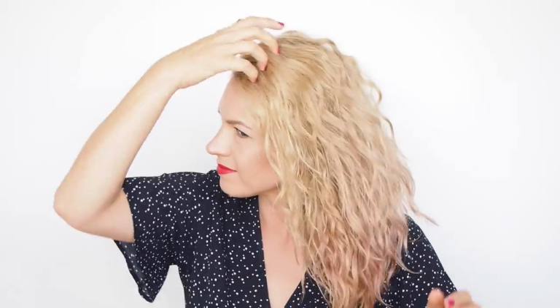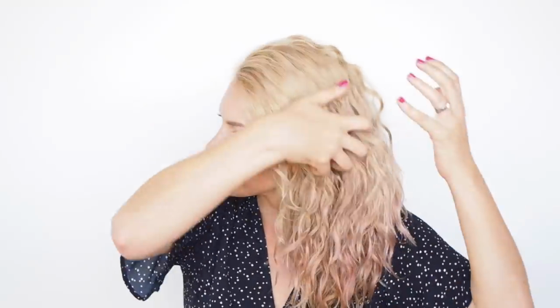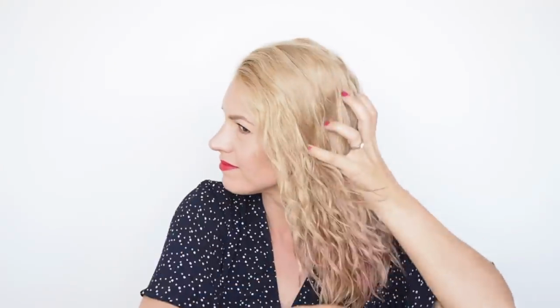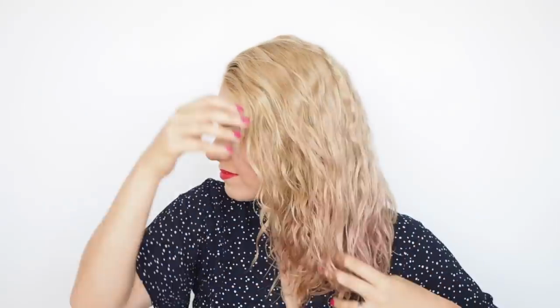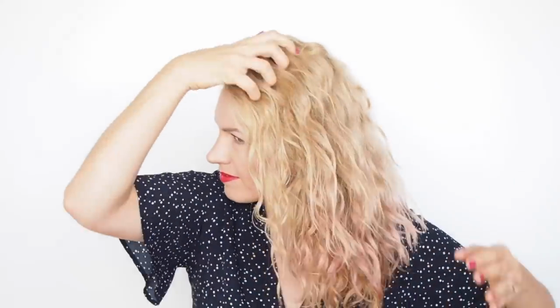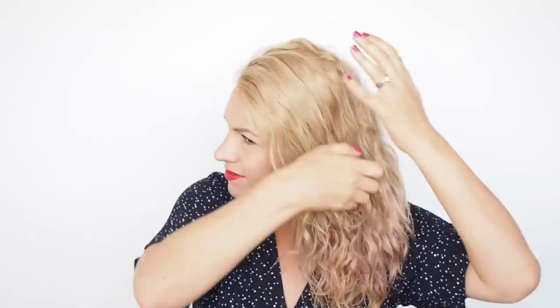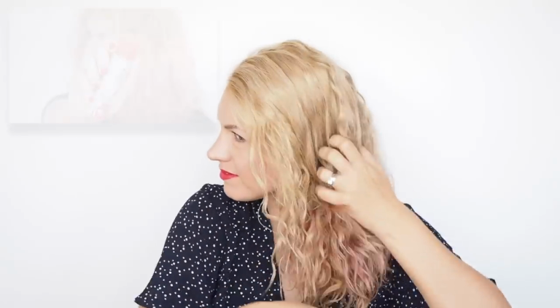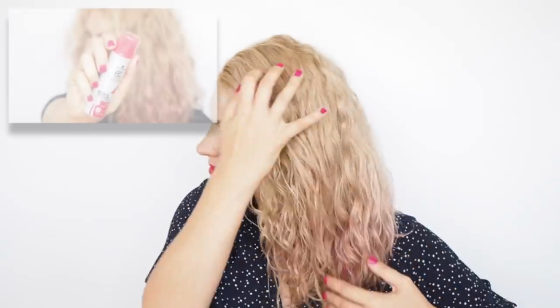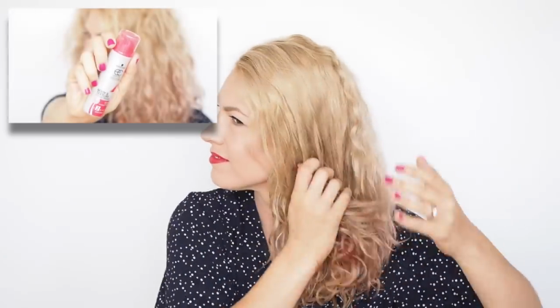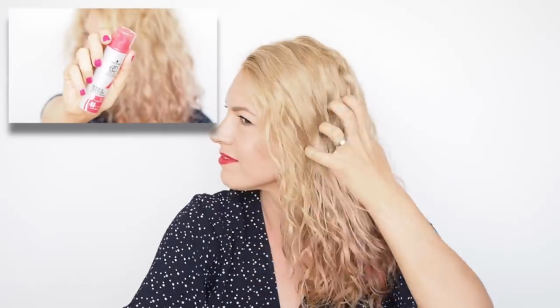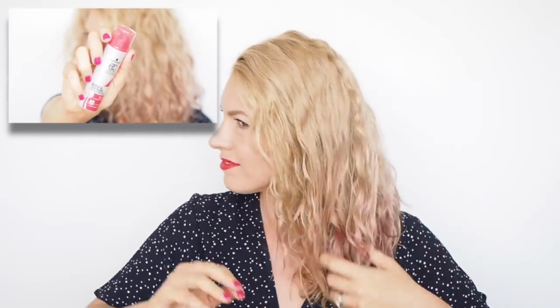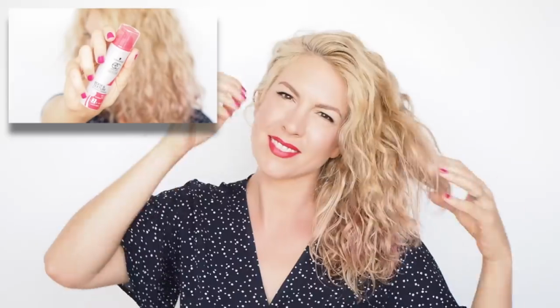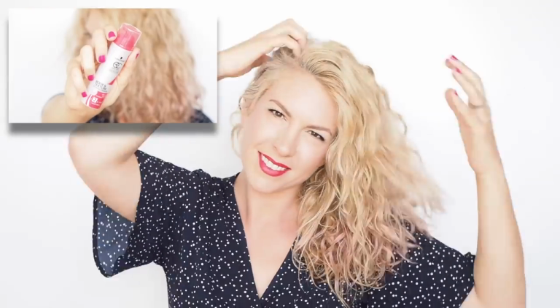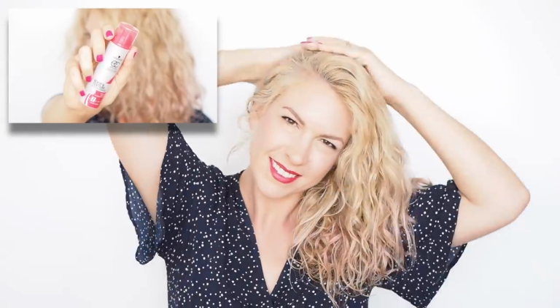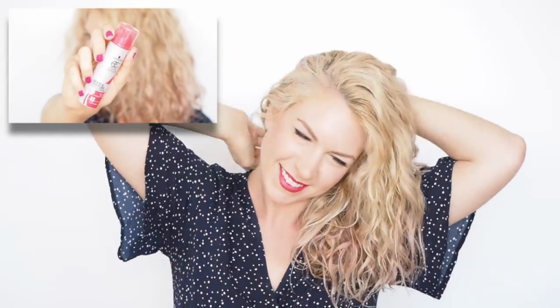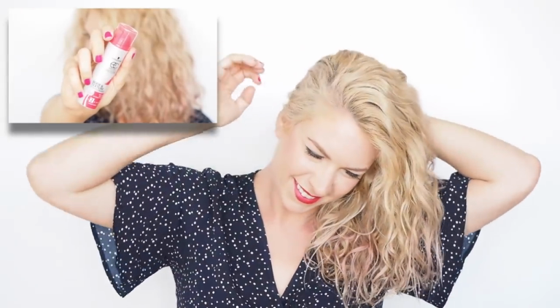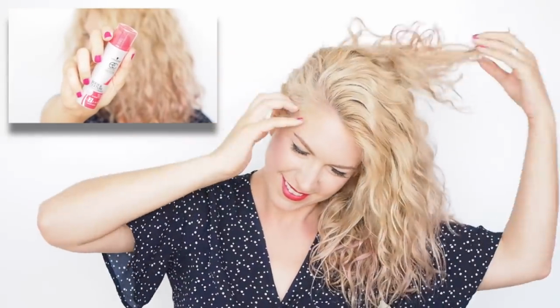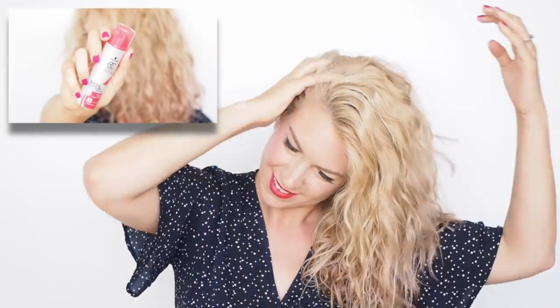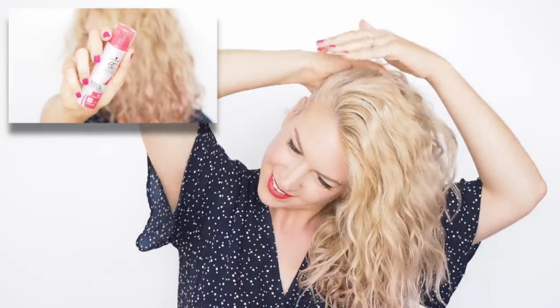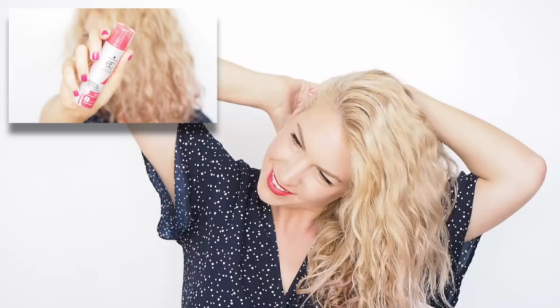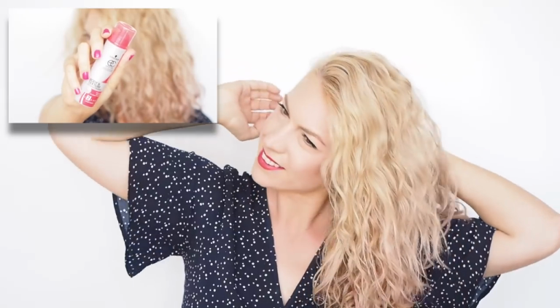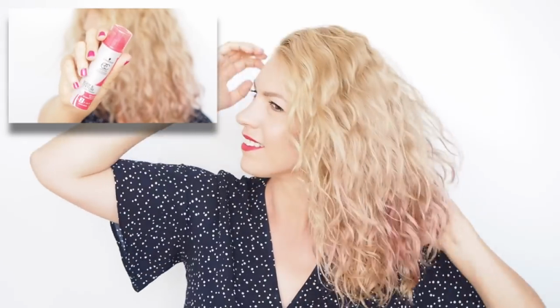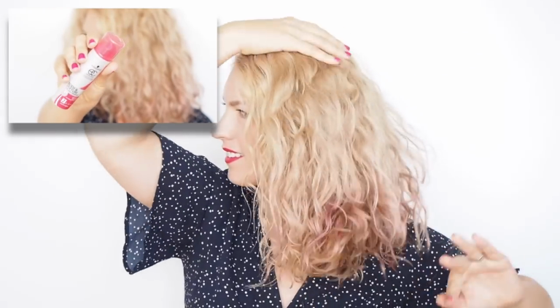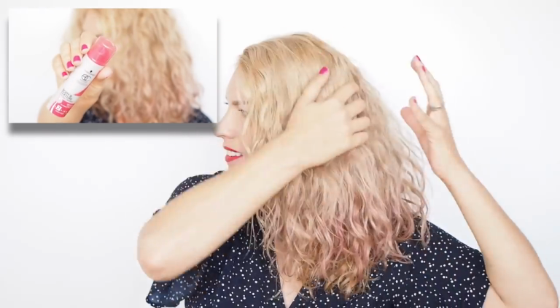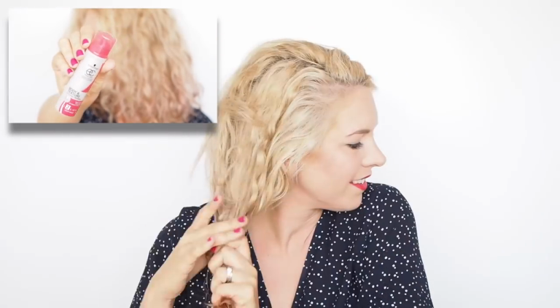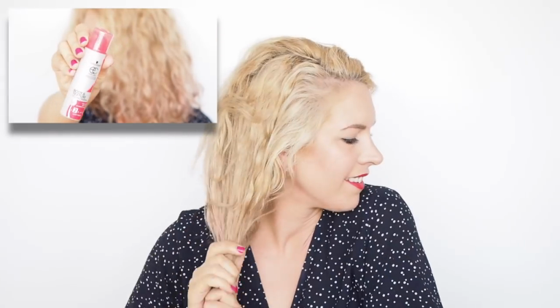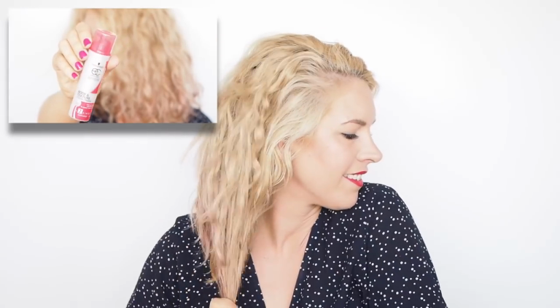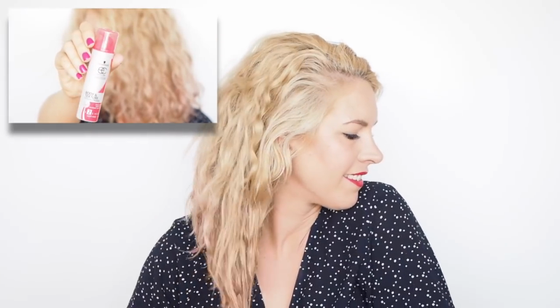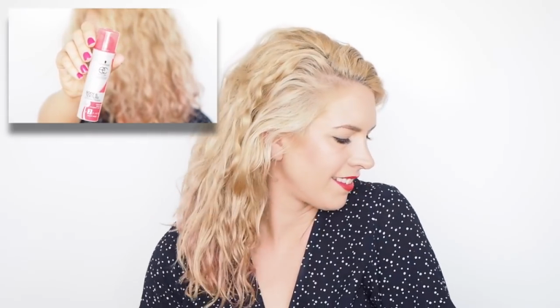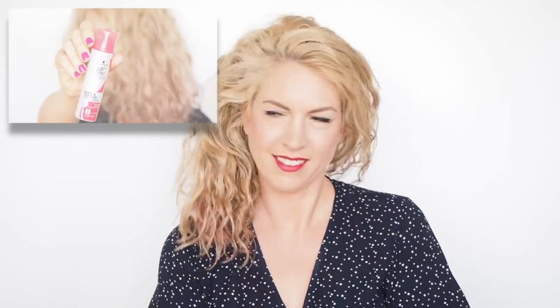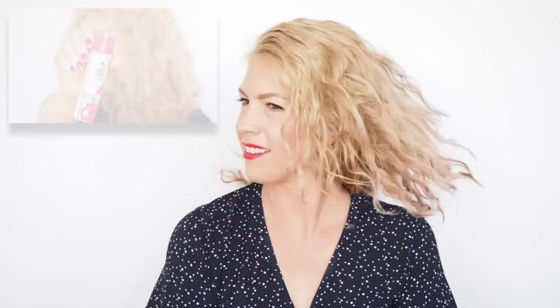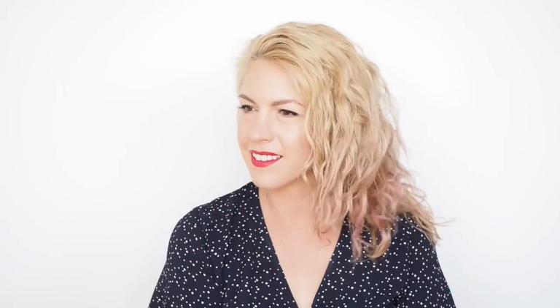Now an alternative — if you've got clean hair that's too soft to style — is the body and texture styling primer. If your hair always falls out, this is for you.